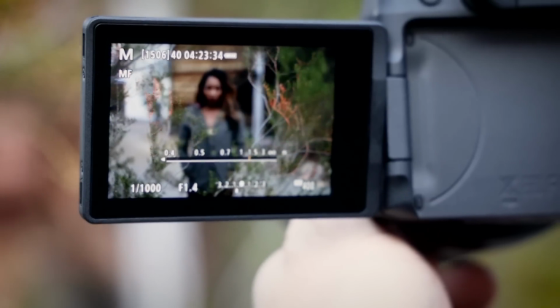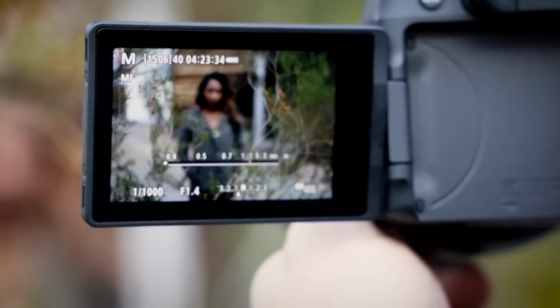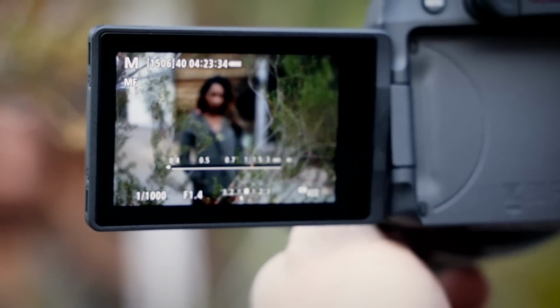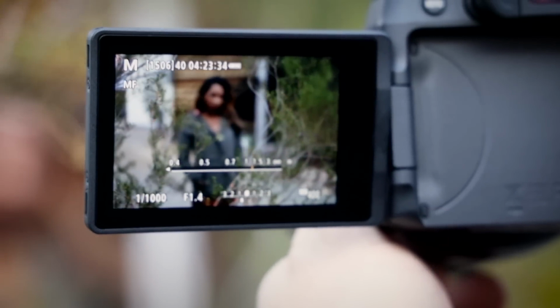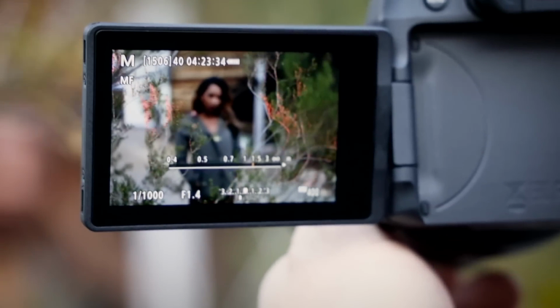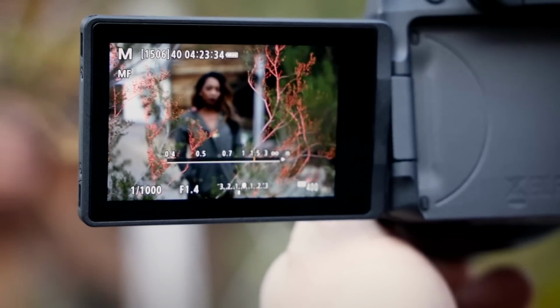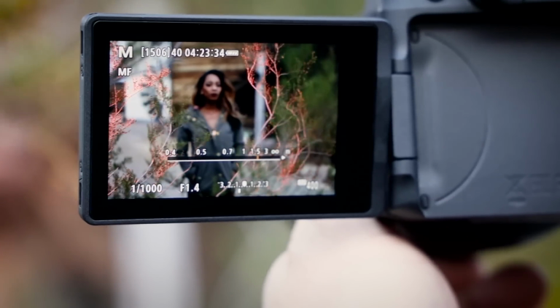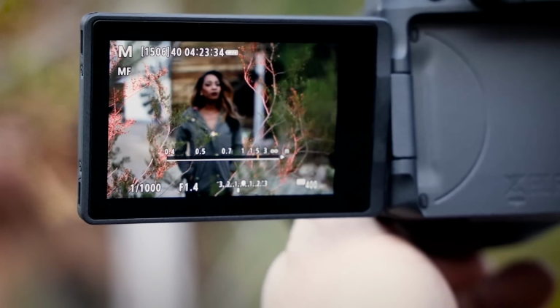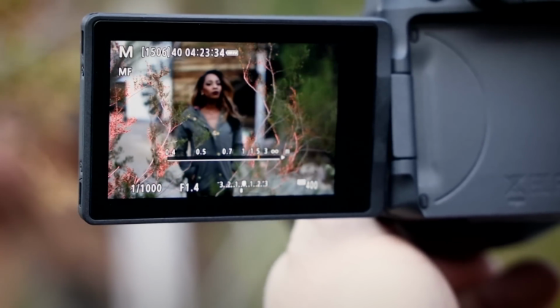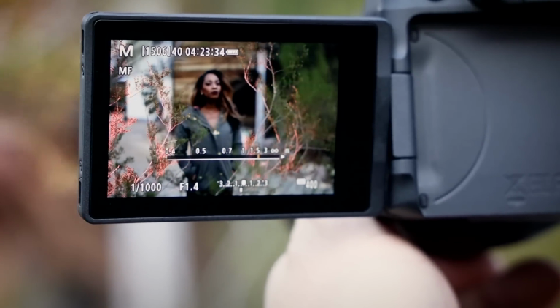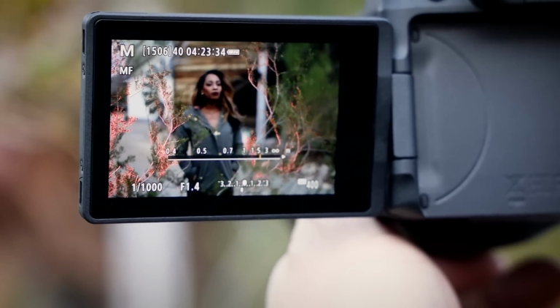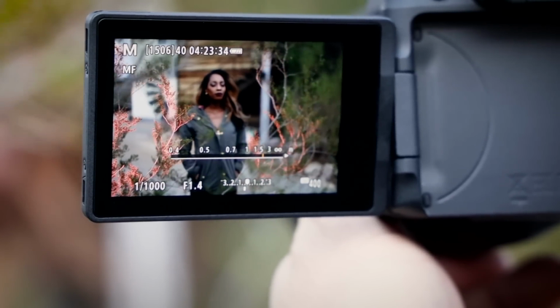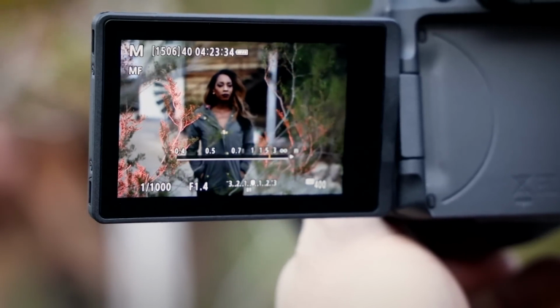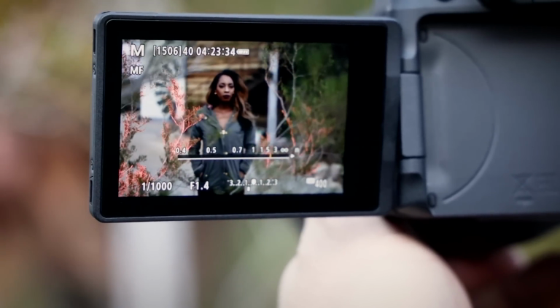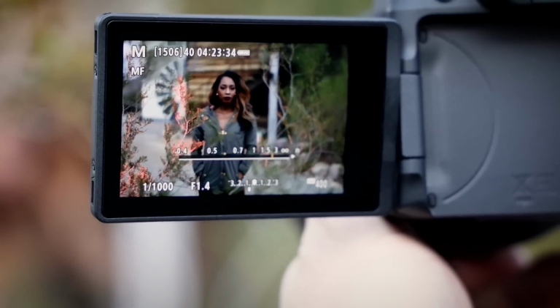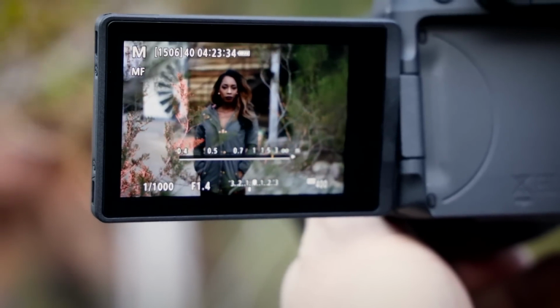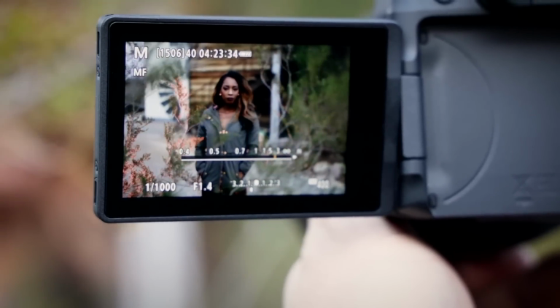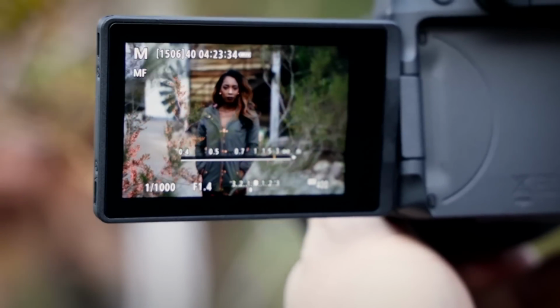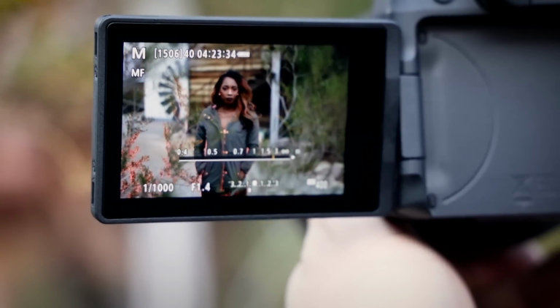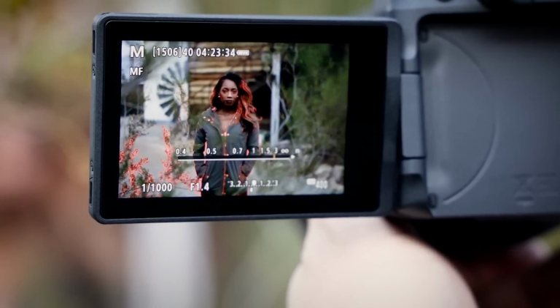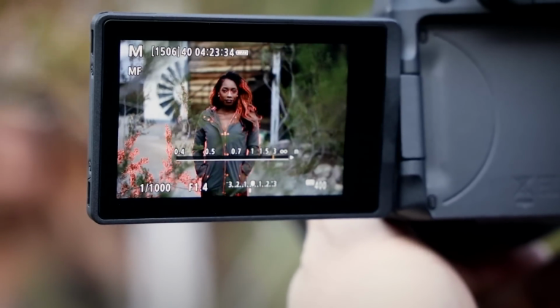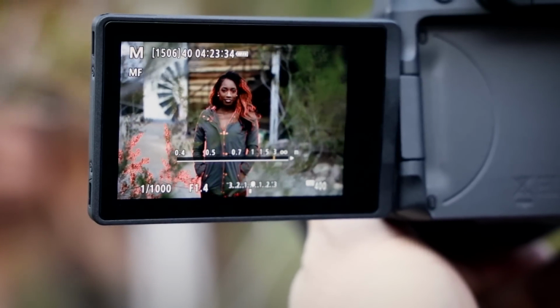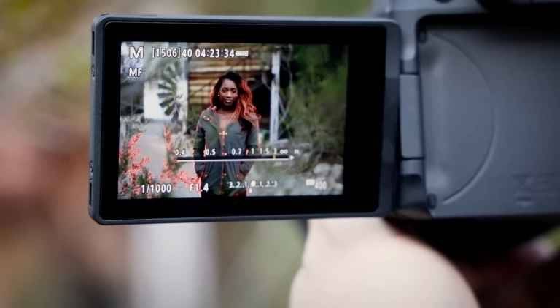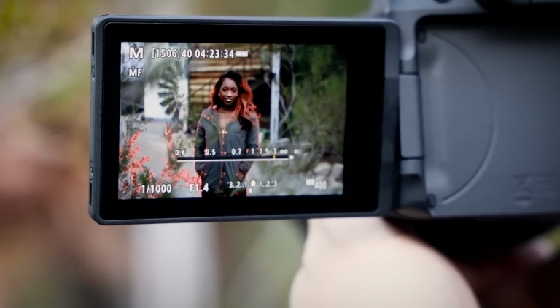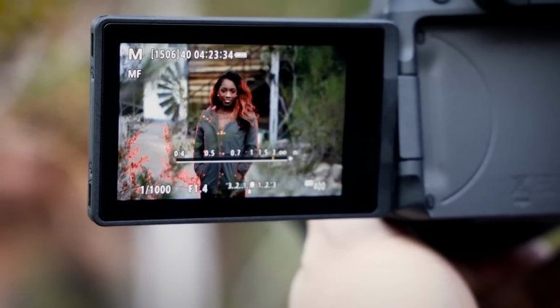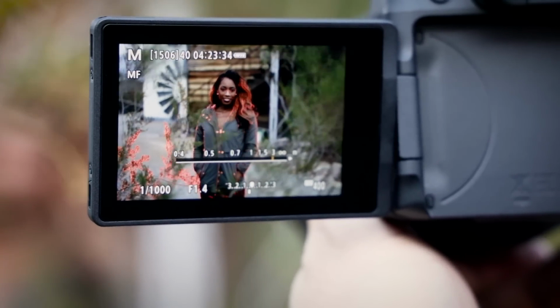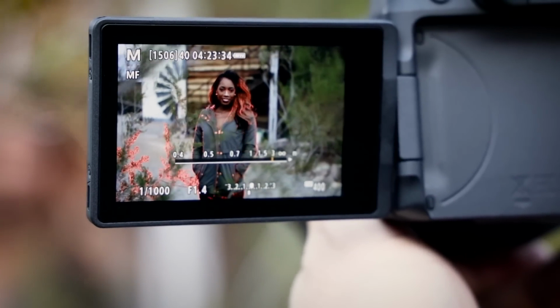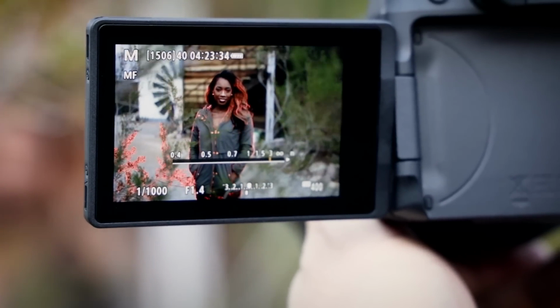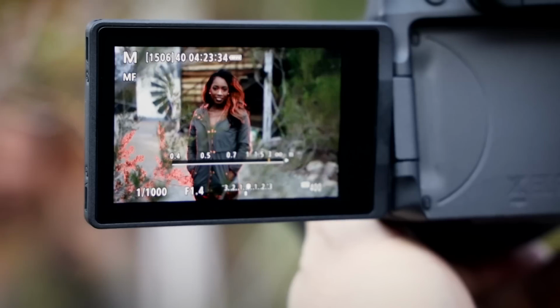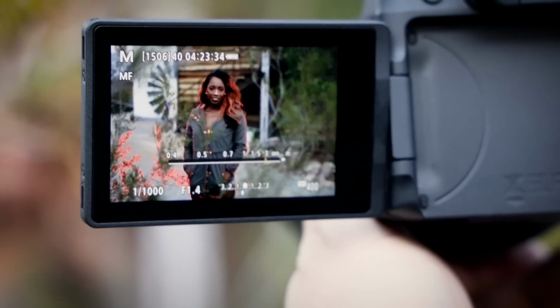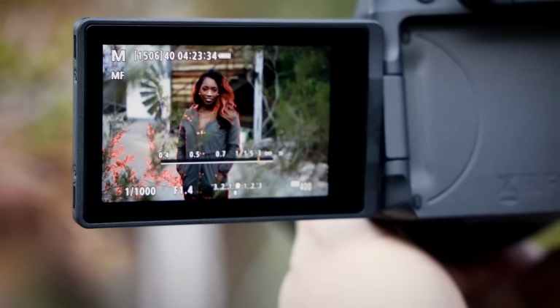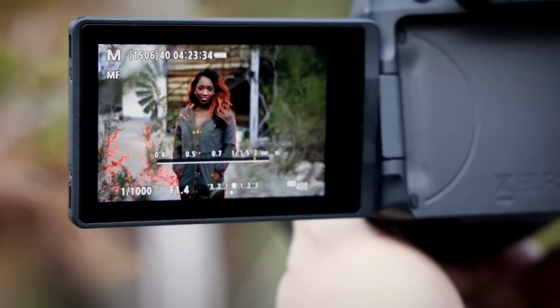What this is, is an edge detection technology that allows — mainly a video function — but now they've incorporated it into stills.